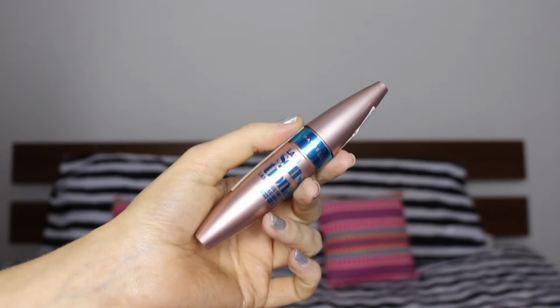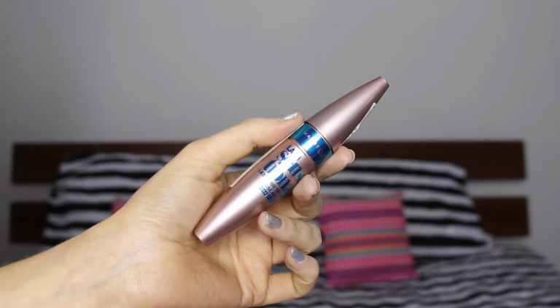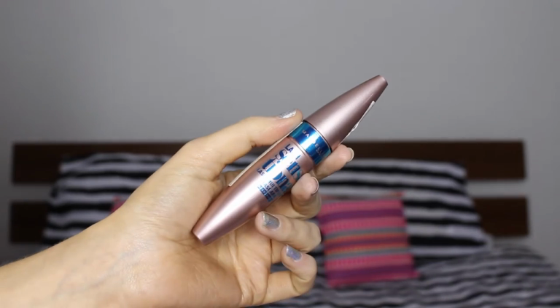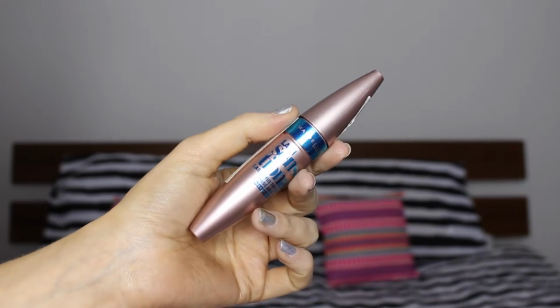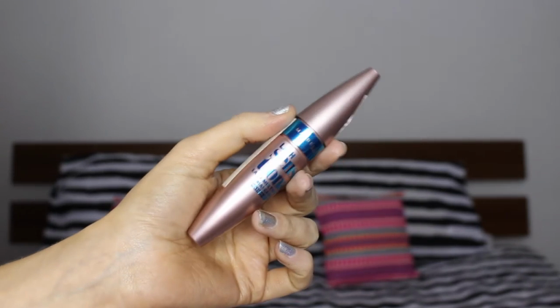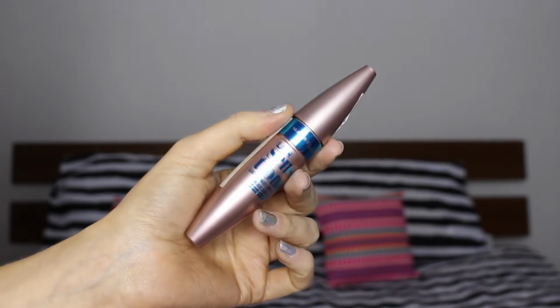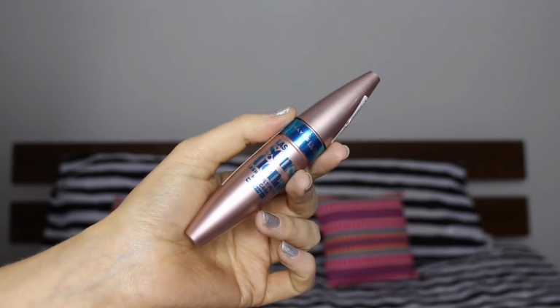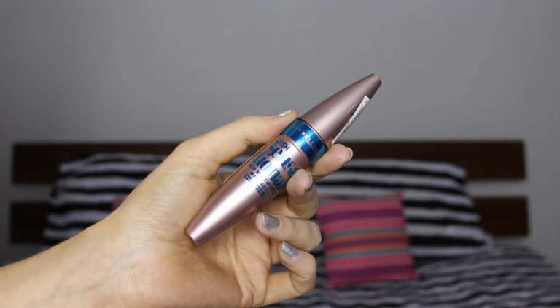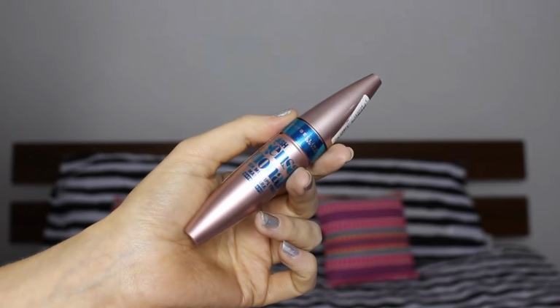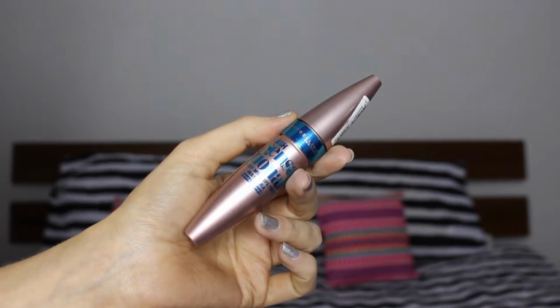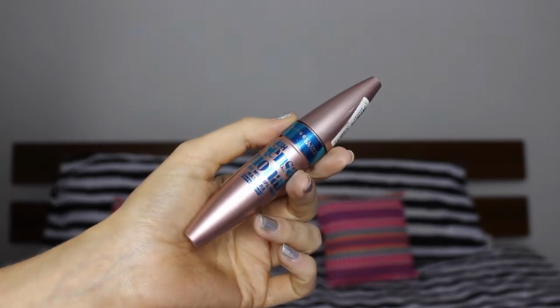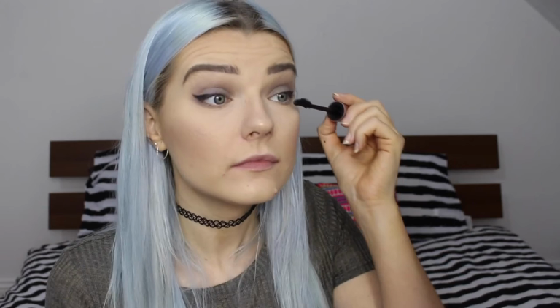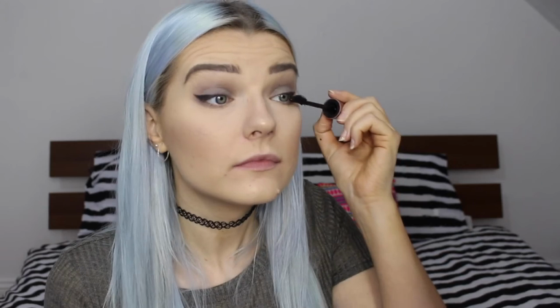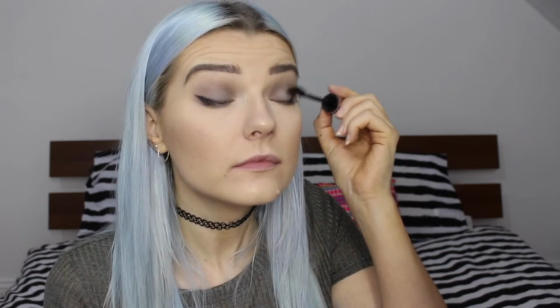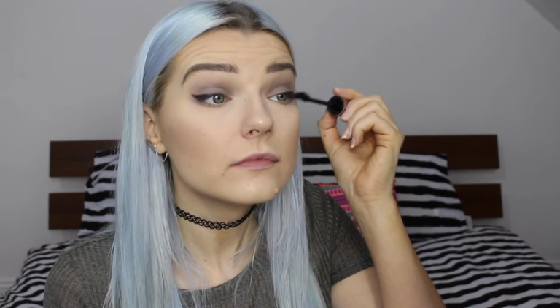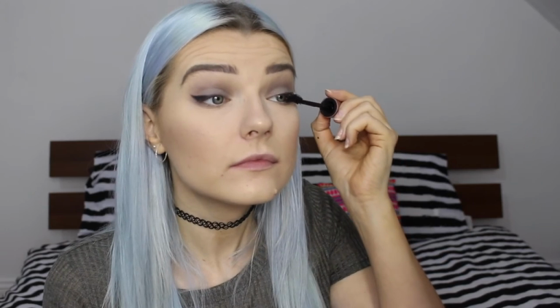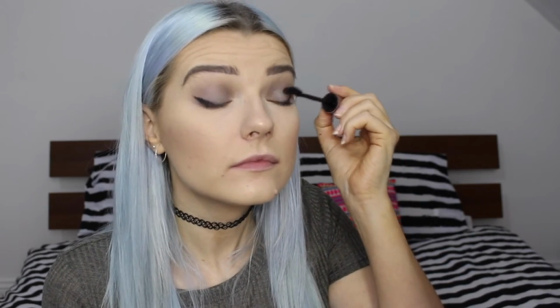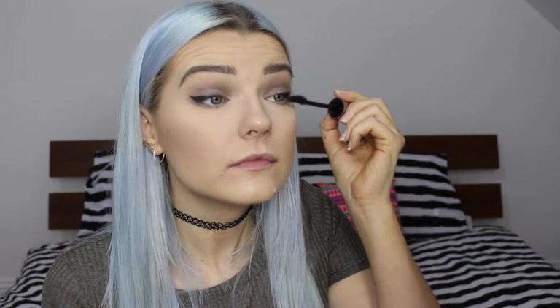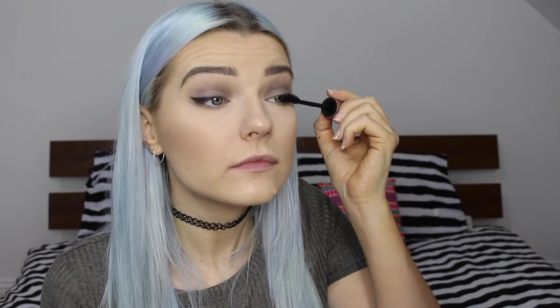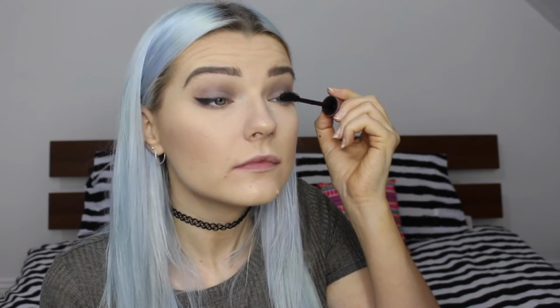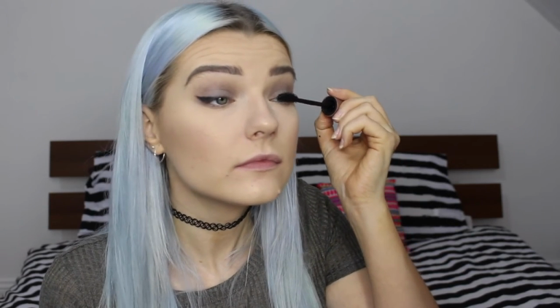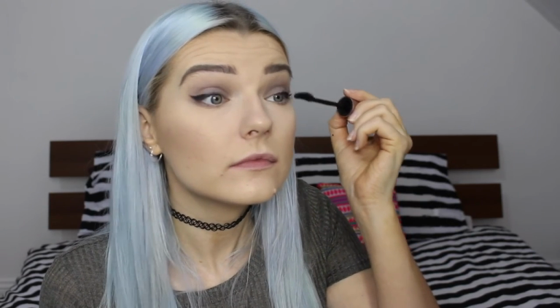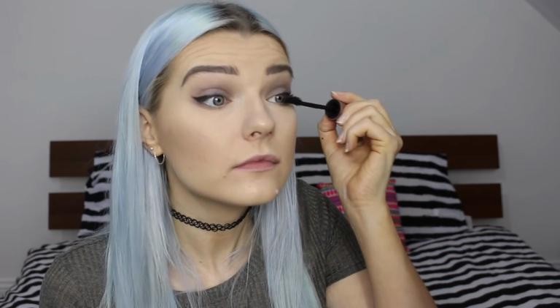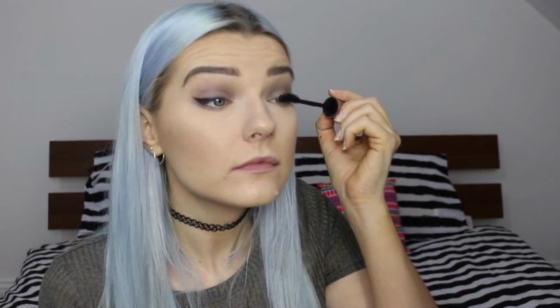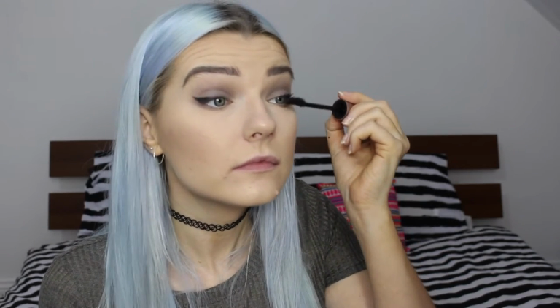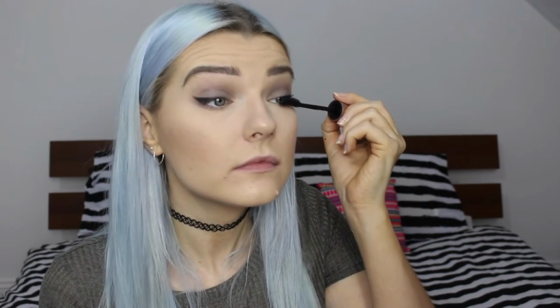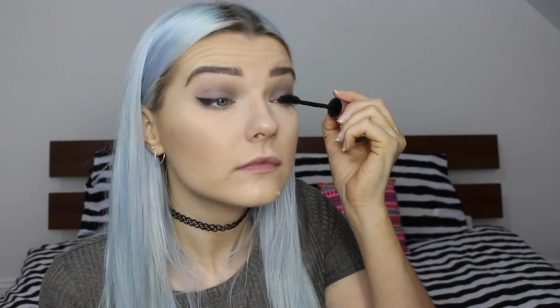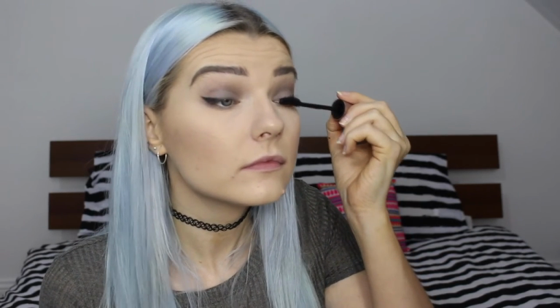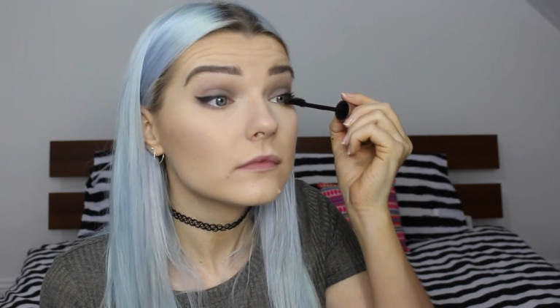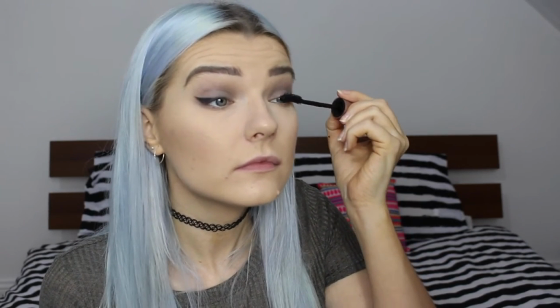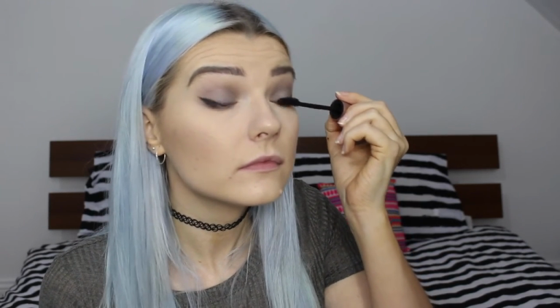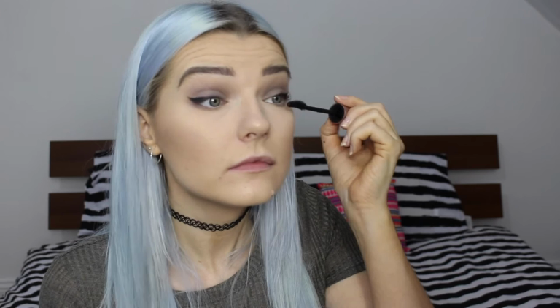I've then added lots of my Maybelline Lash Sensational Mascara to my top and bottom lashes.